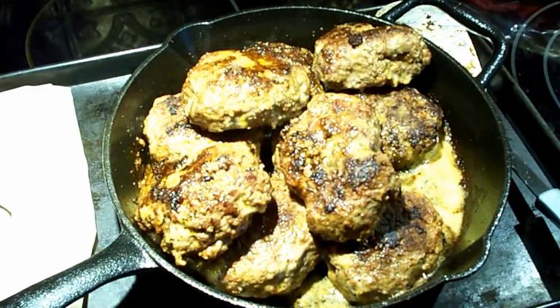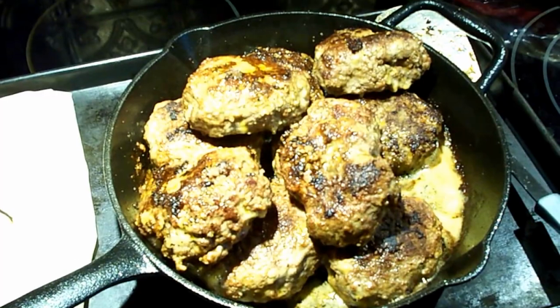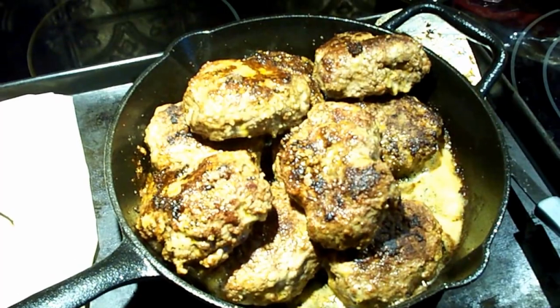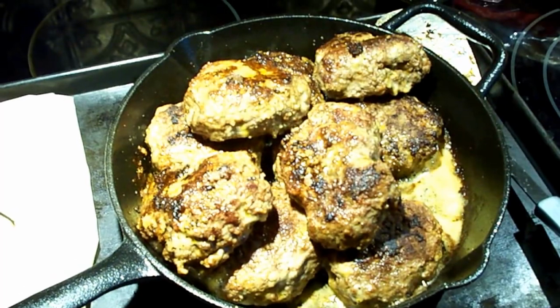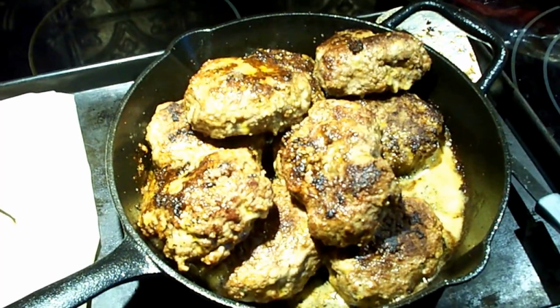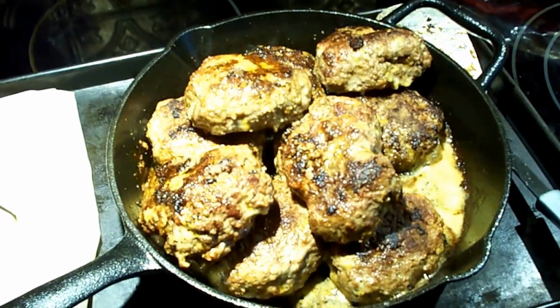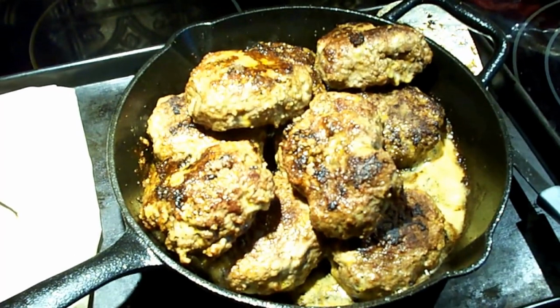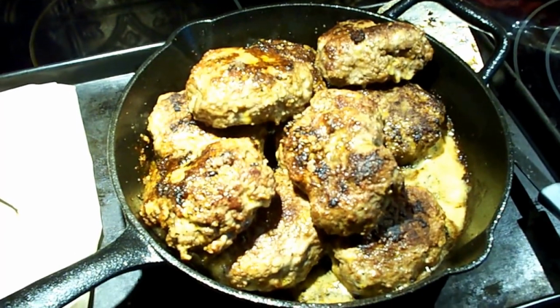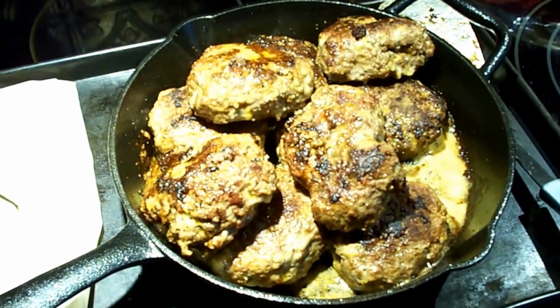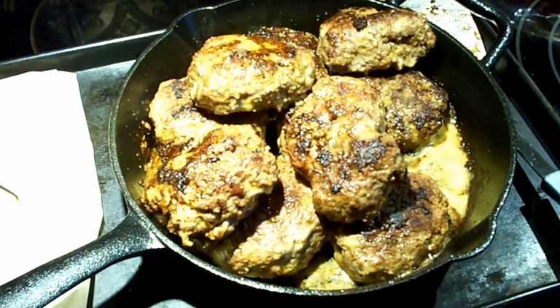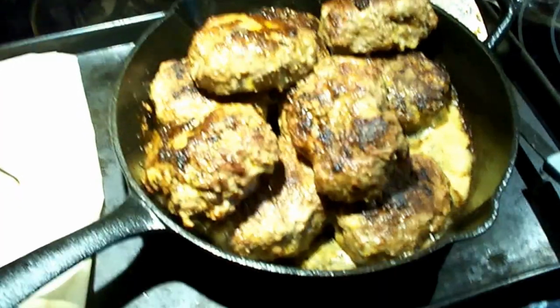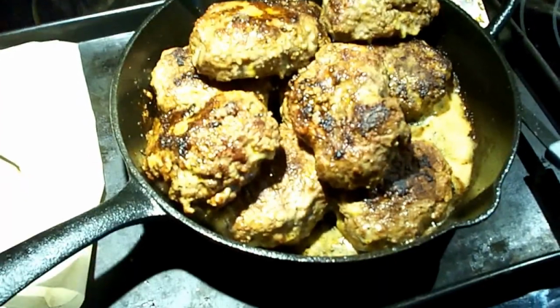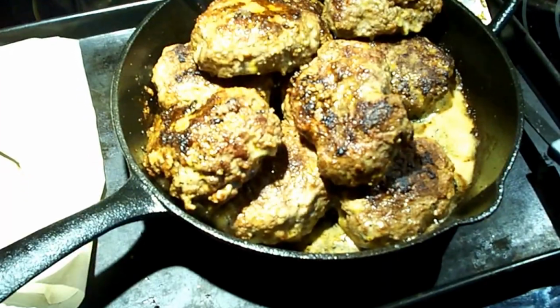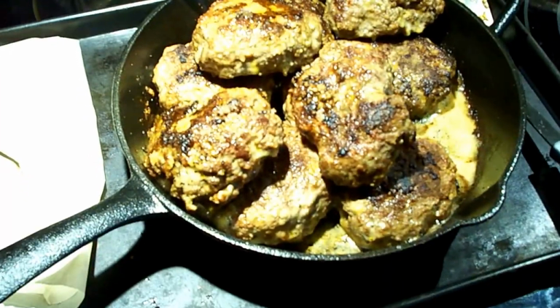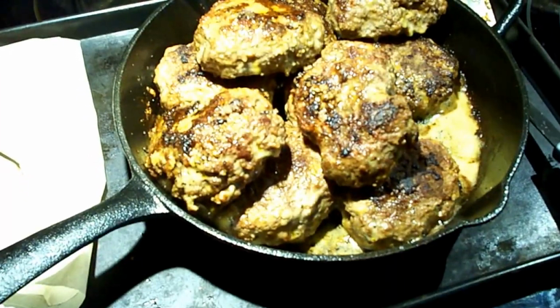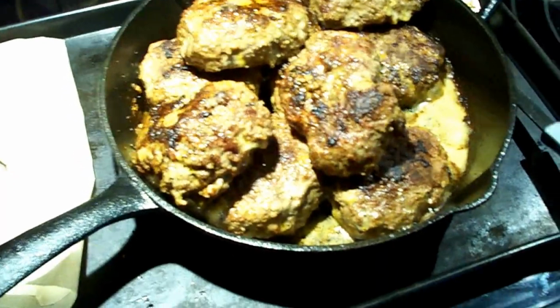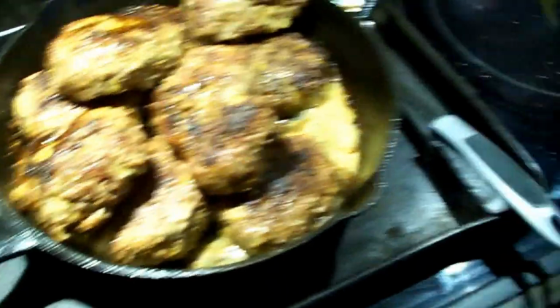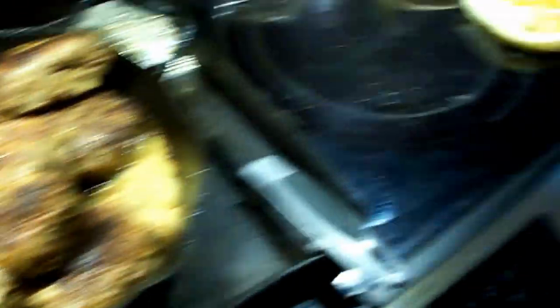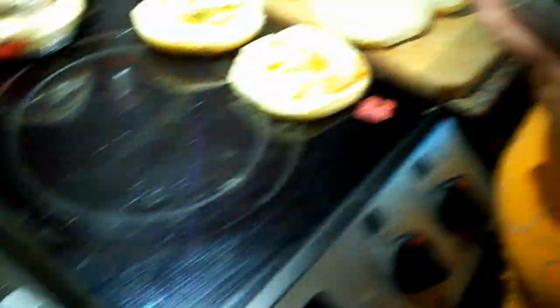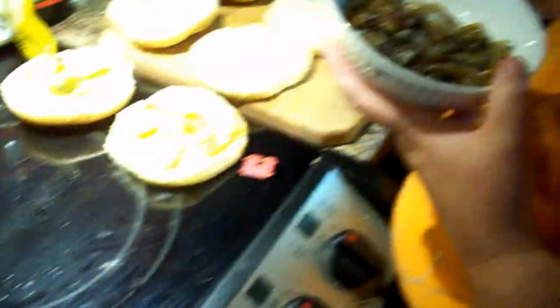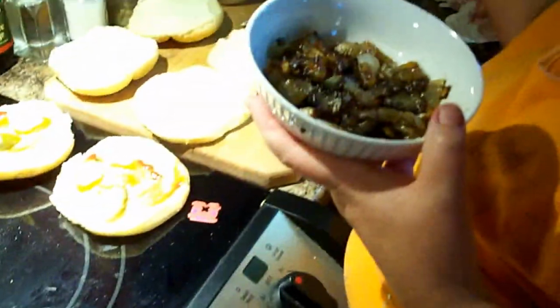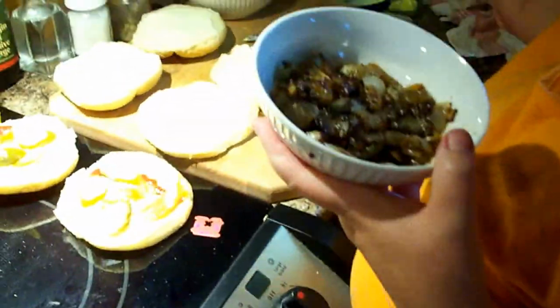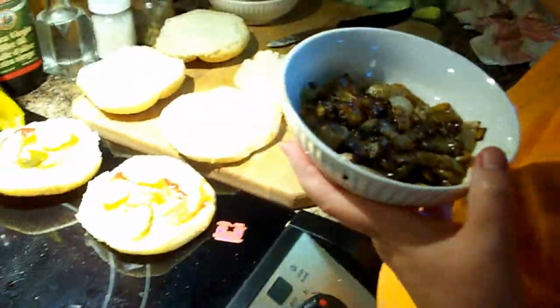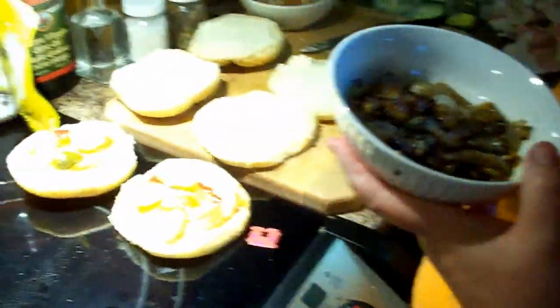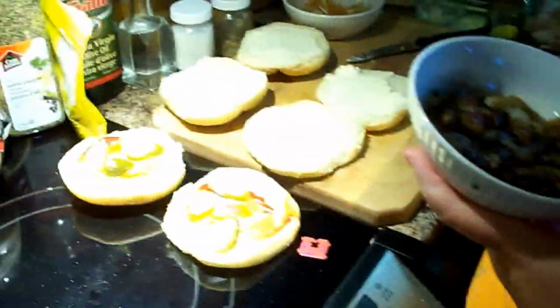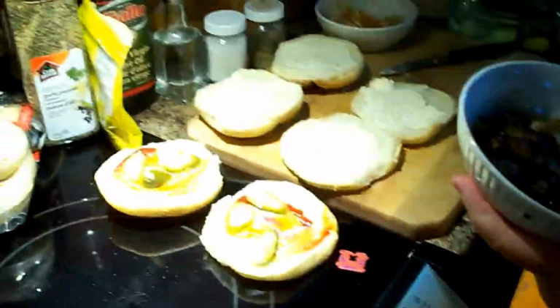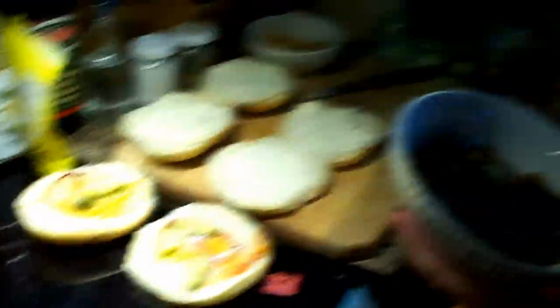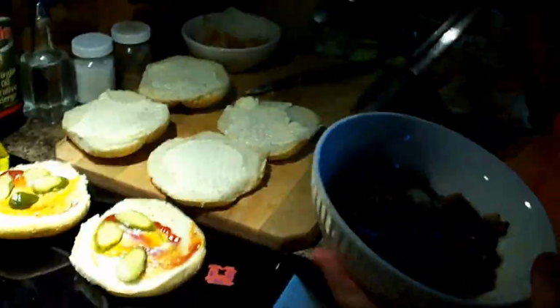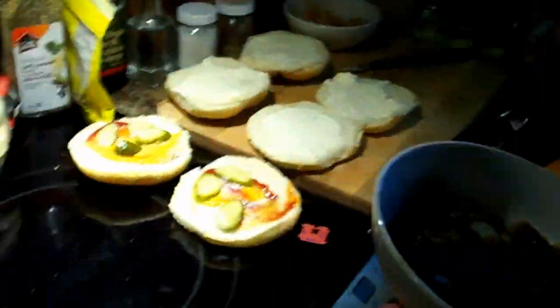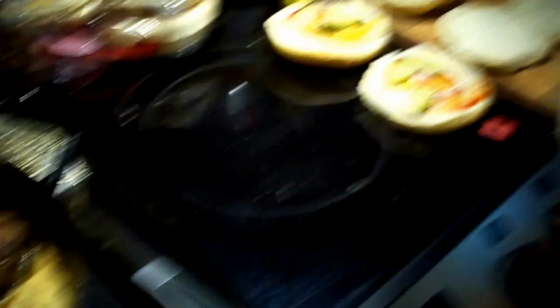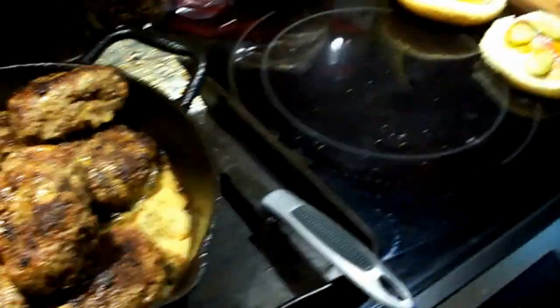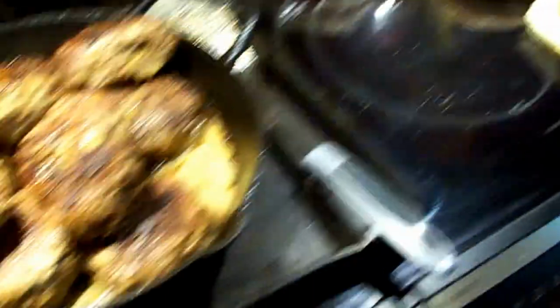Now they are all cooked up — Hum Digger burgers with onions — and she's getting them all done.